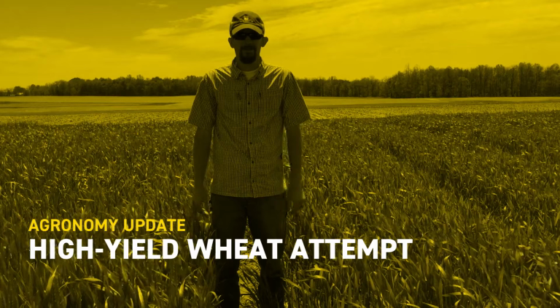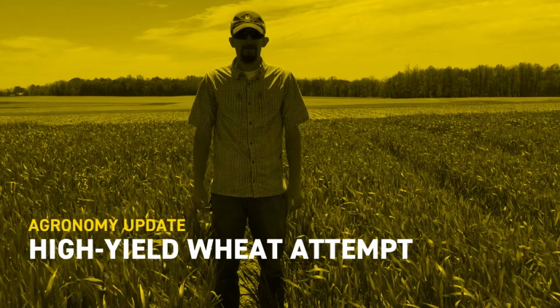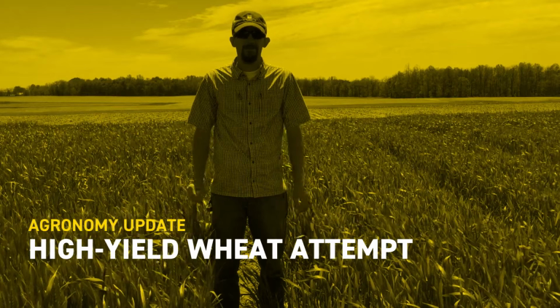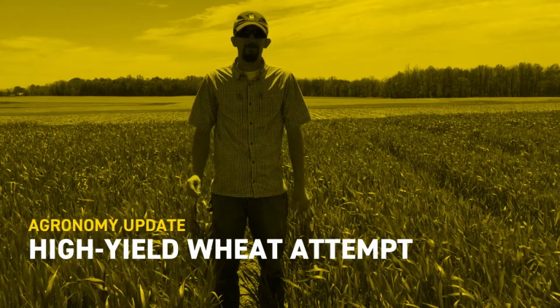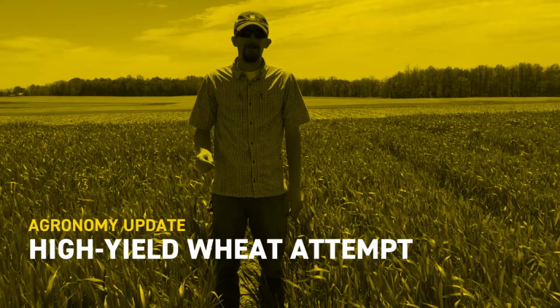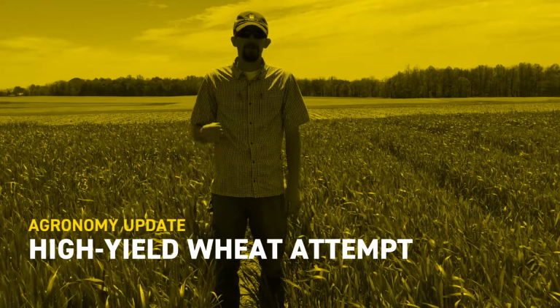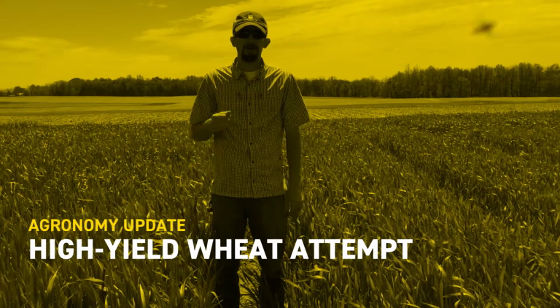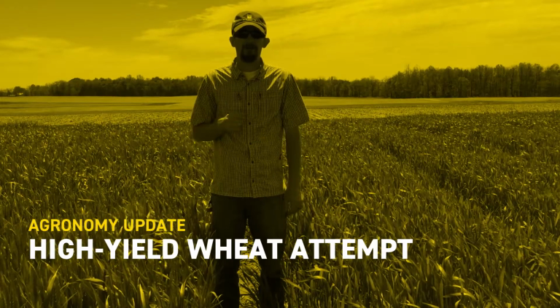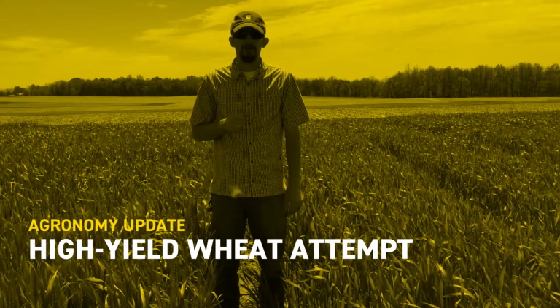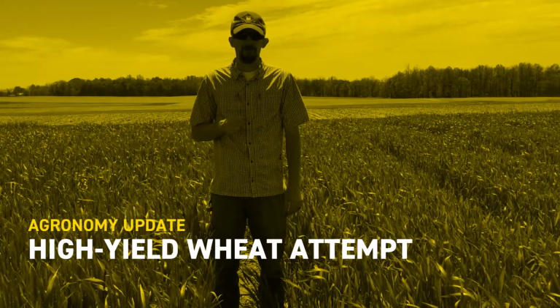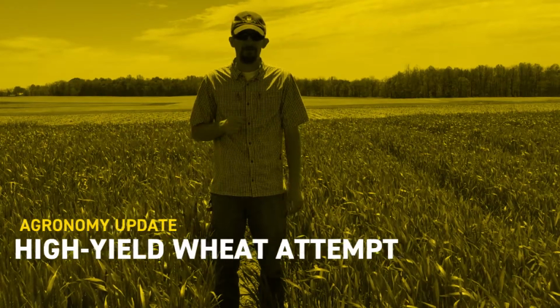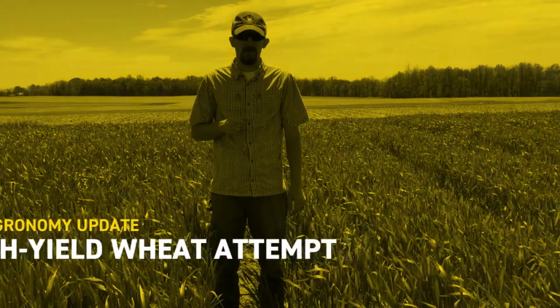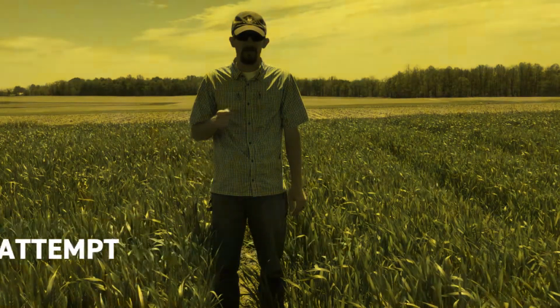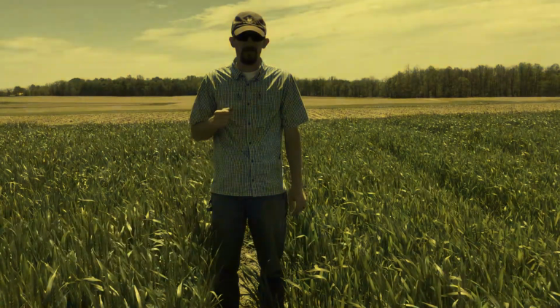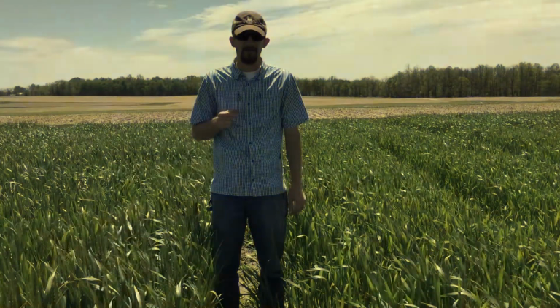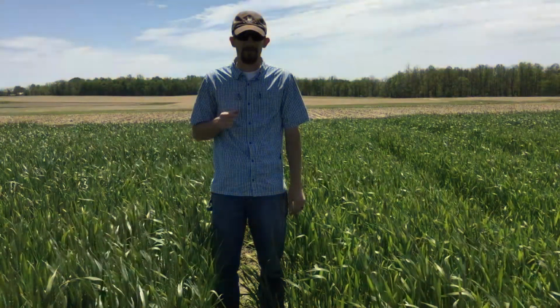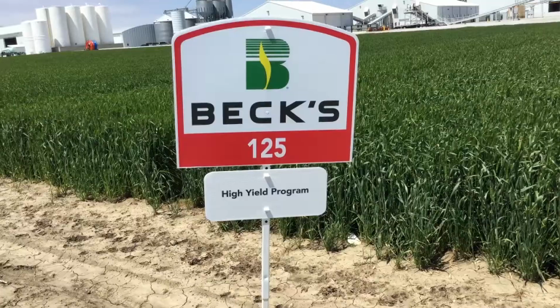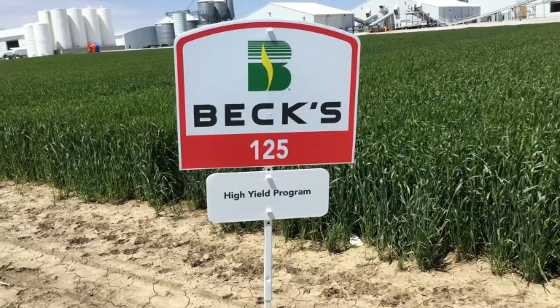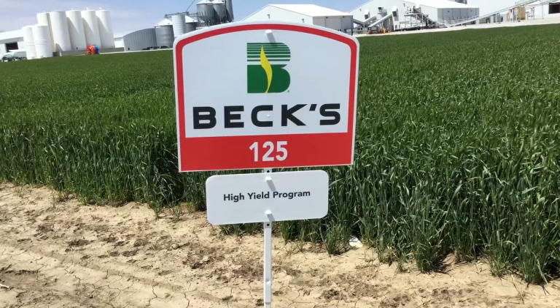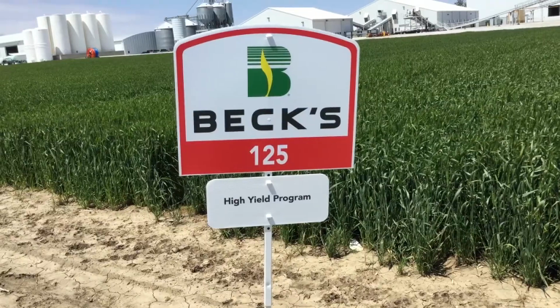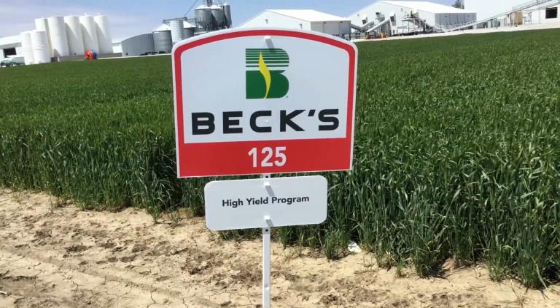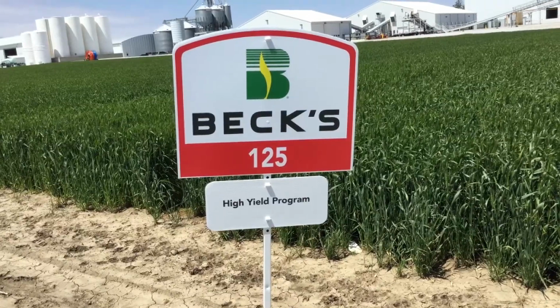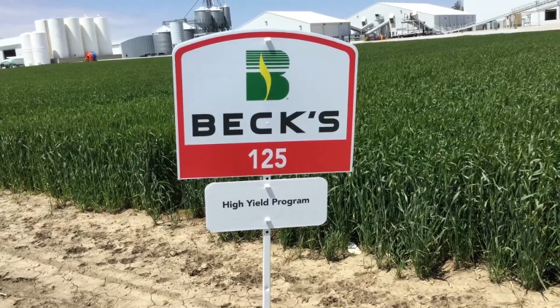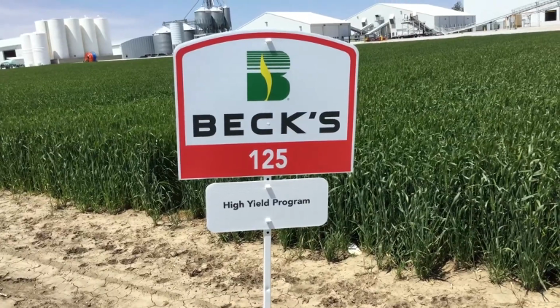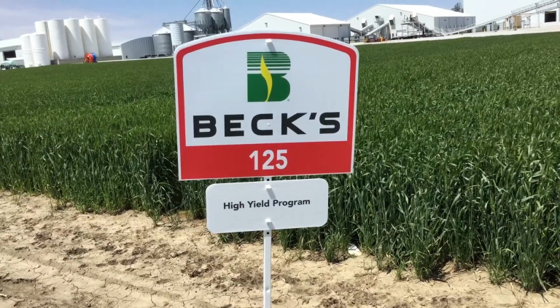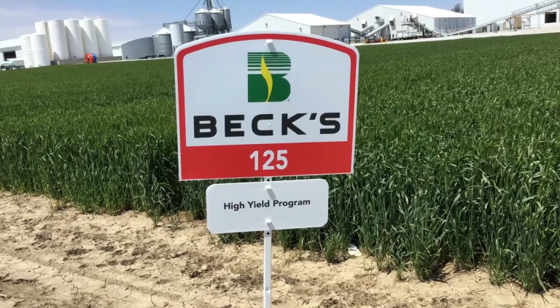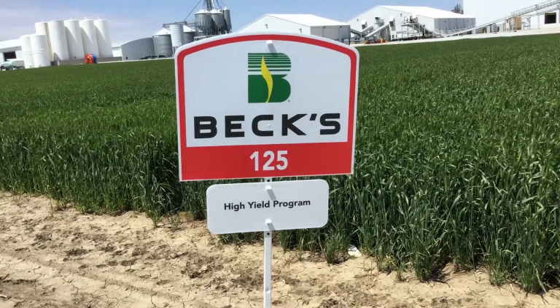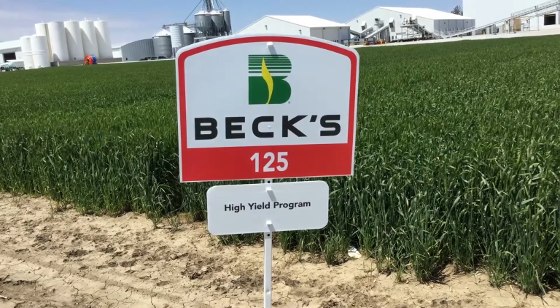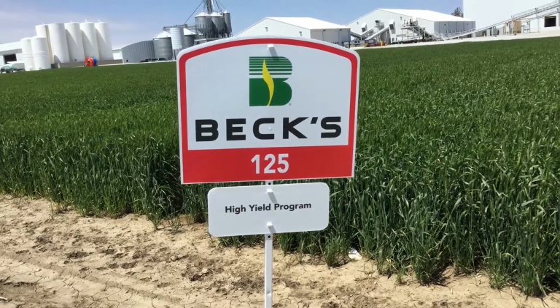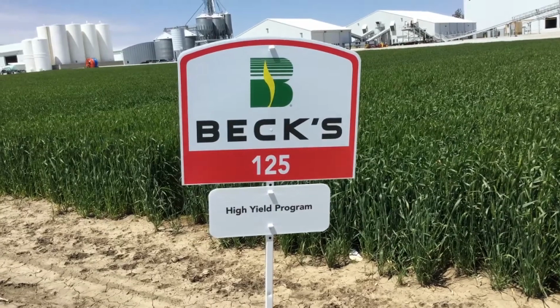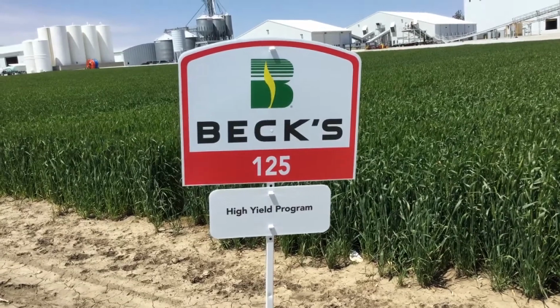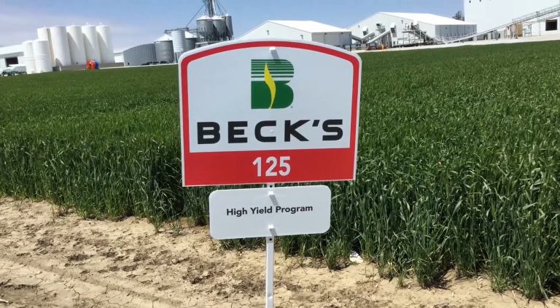I'm Travis Burnett, Practical Farm Research at Groms and Bex Hybrids. I'm standing in the middle of our high yield wheat plot this year.